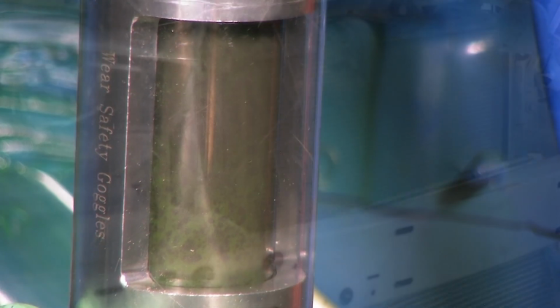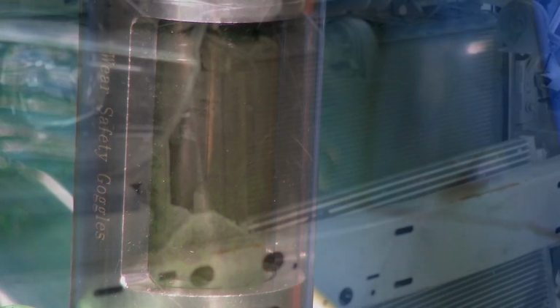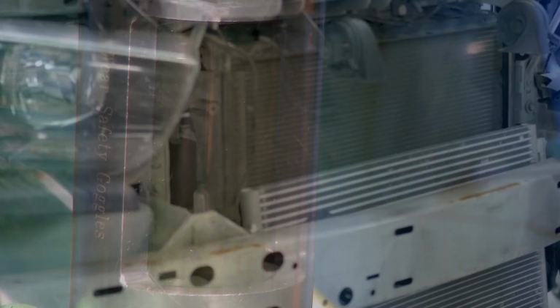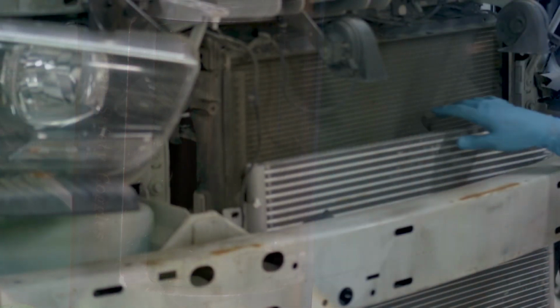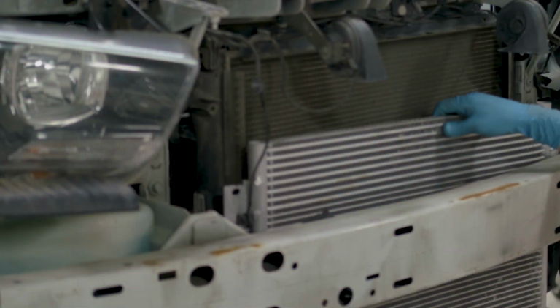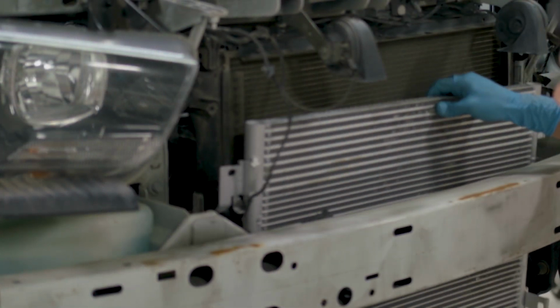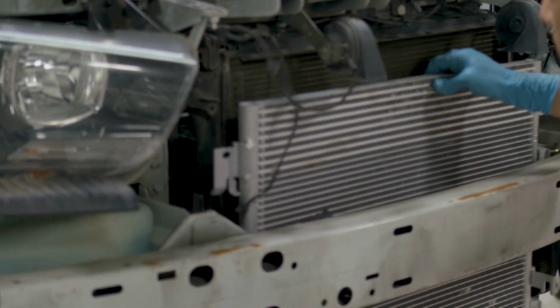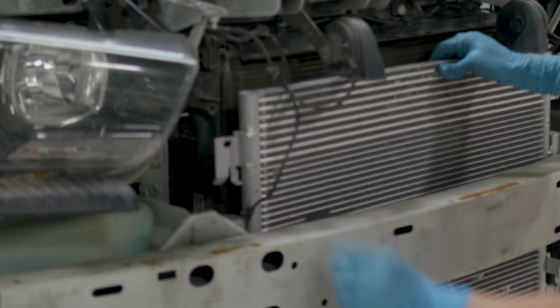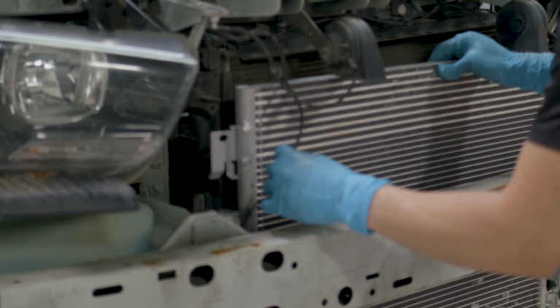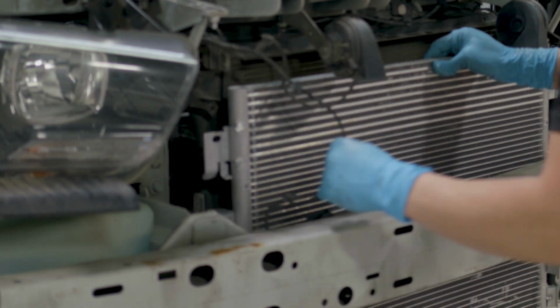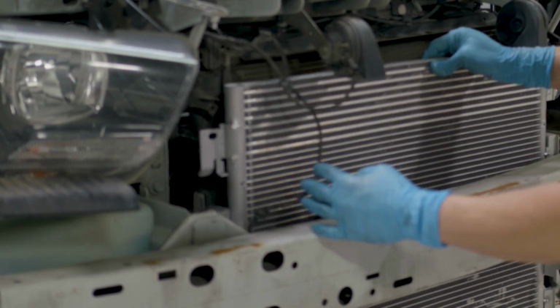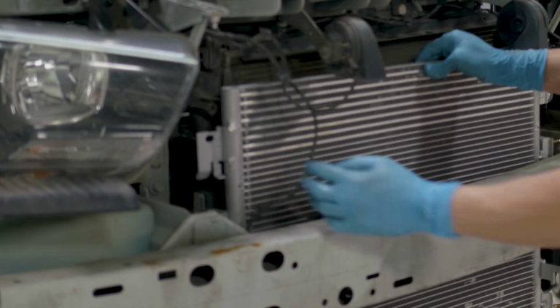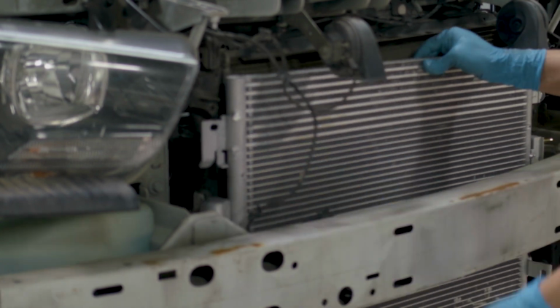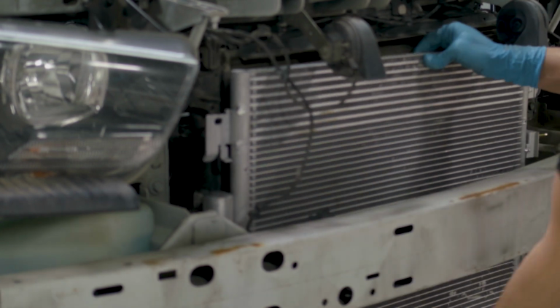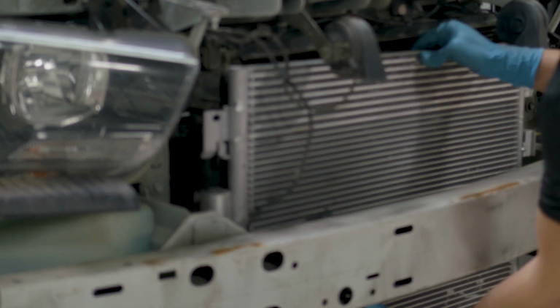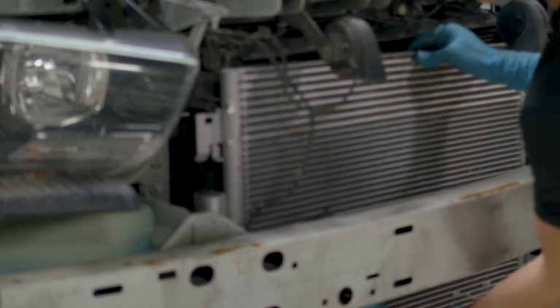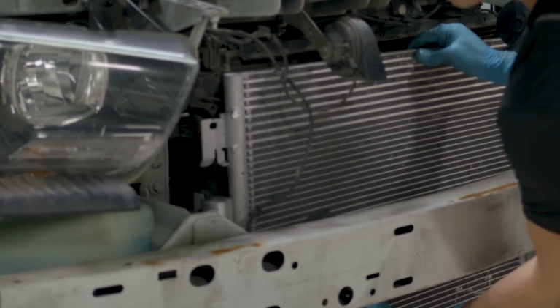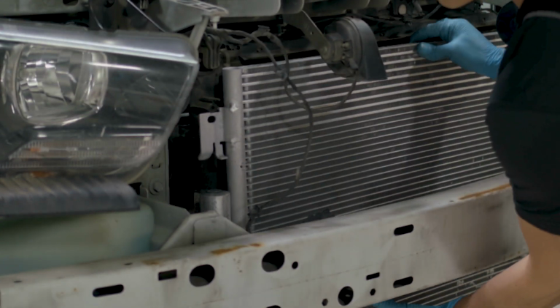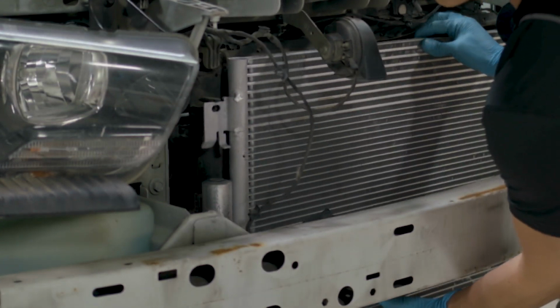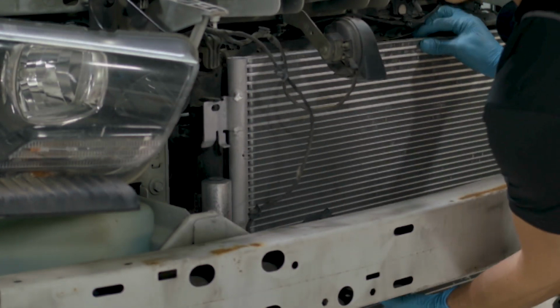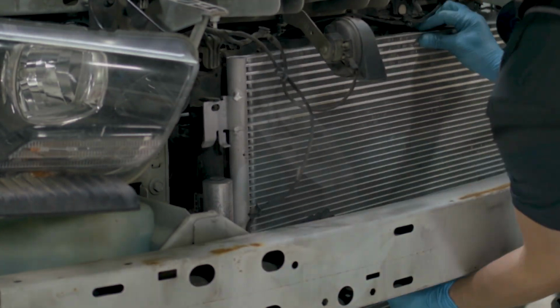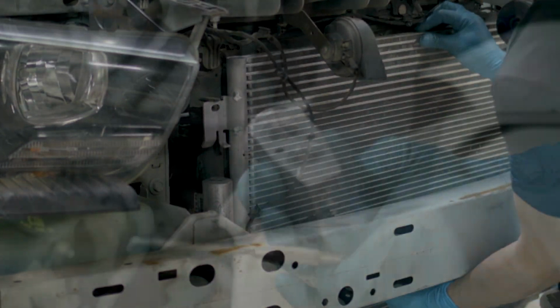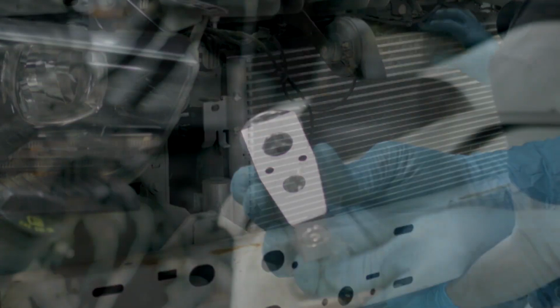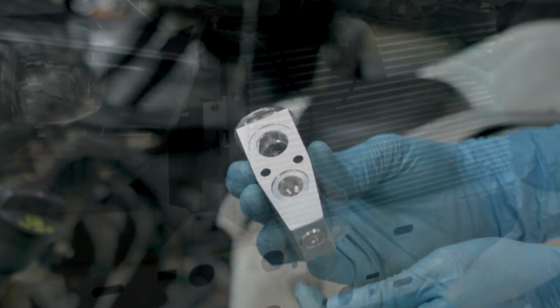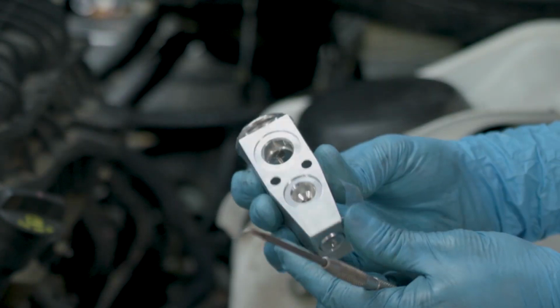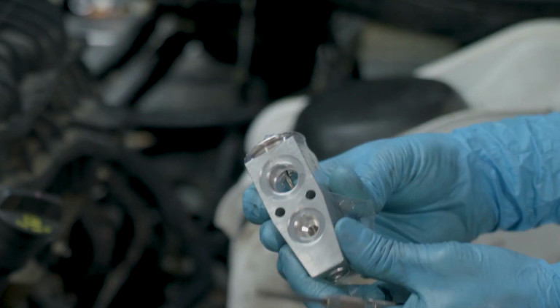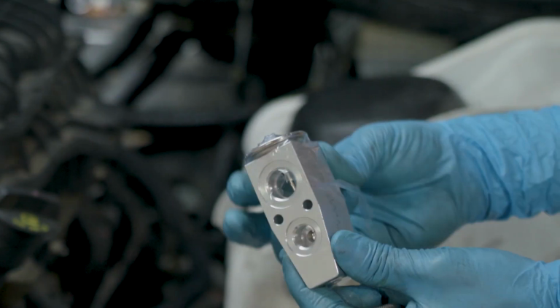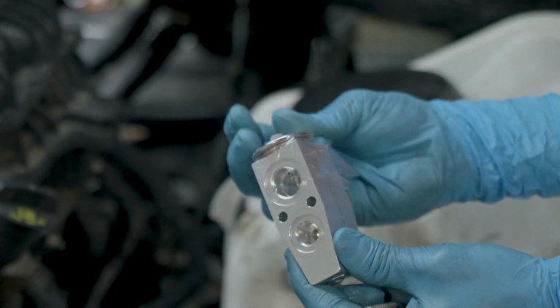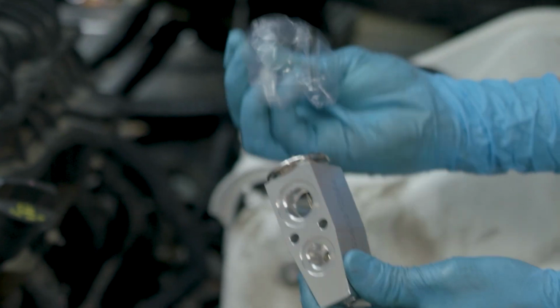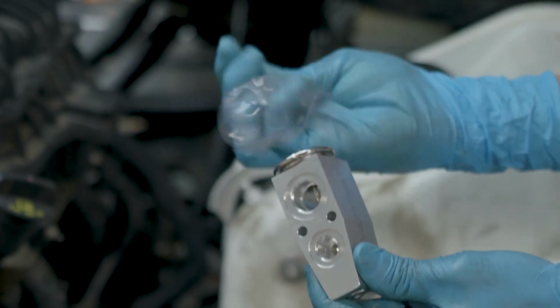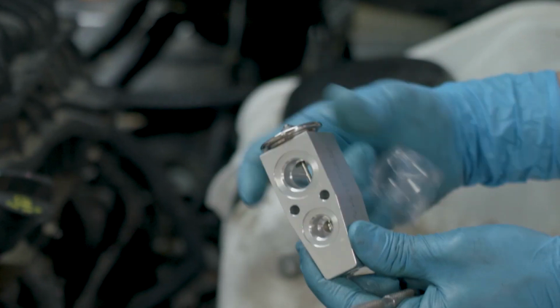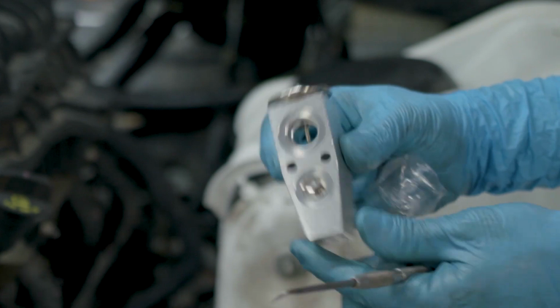For comeback-free compressor replacement, every component in the refrigerant path will need to be either new or flushed.